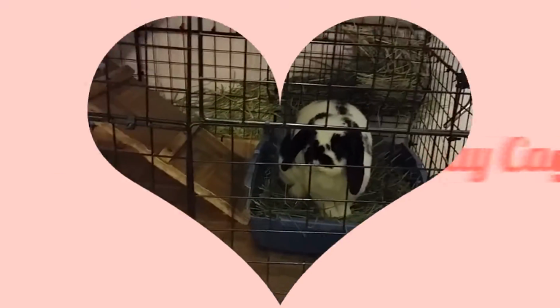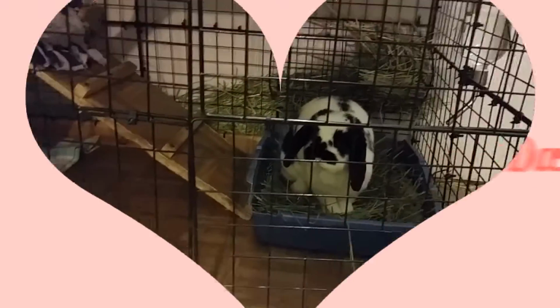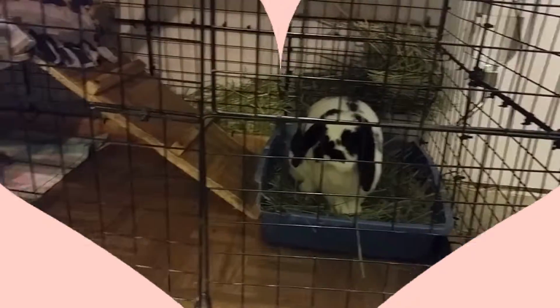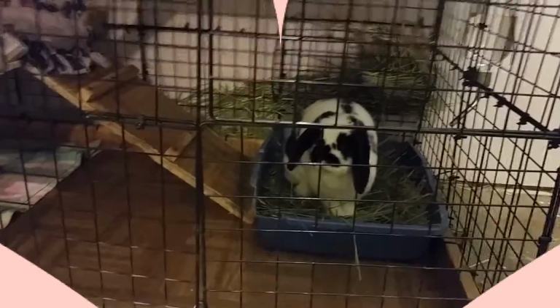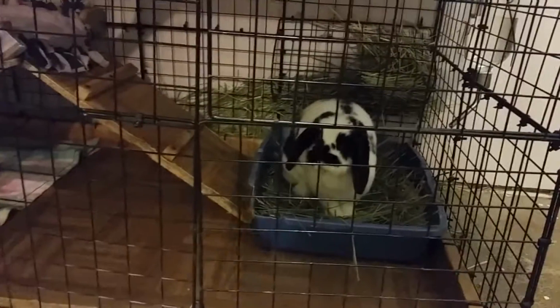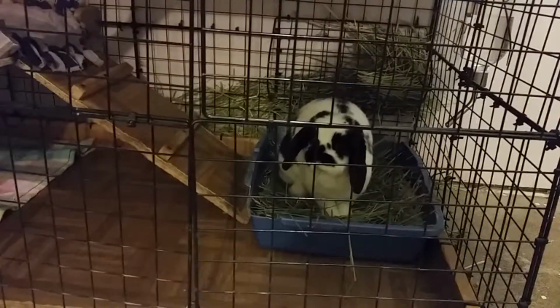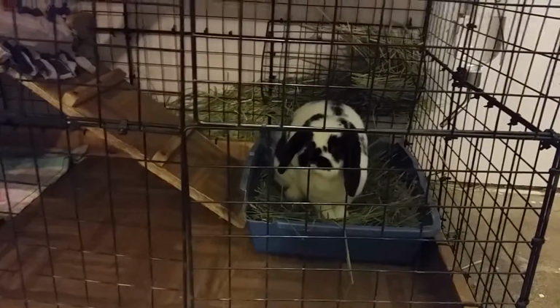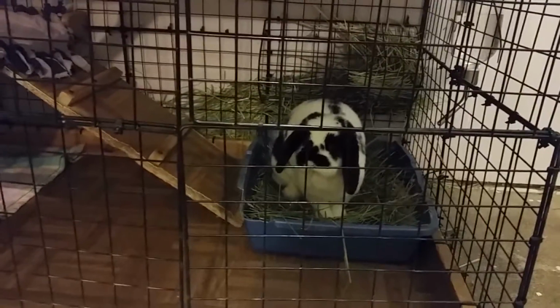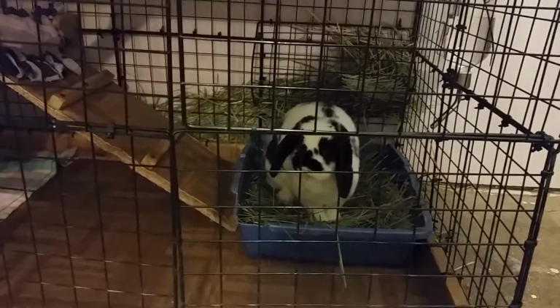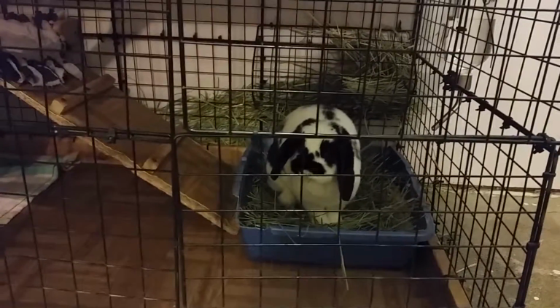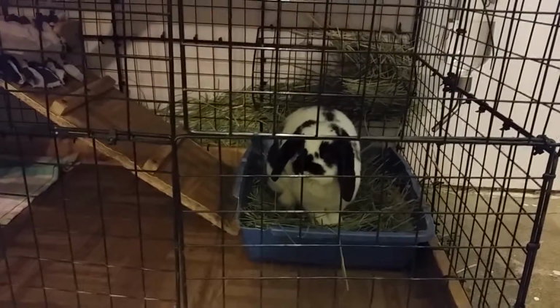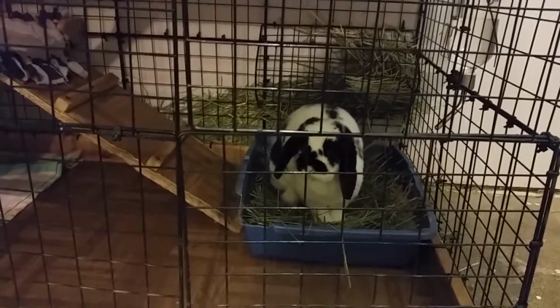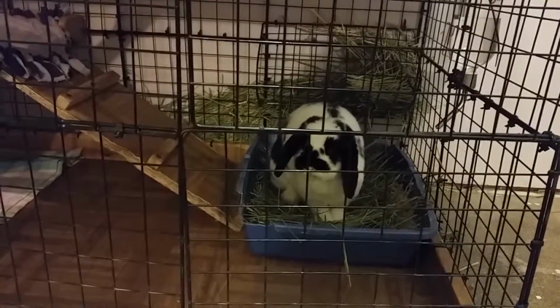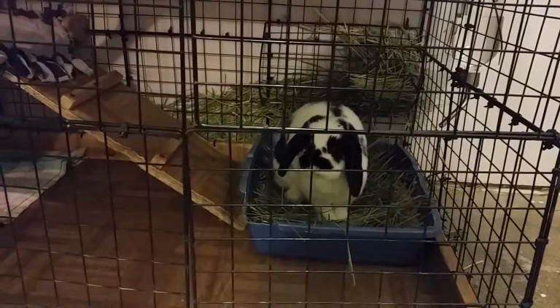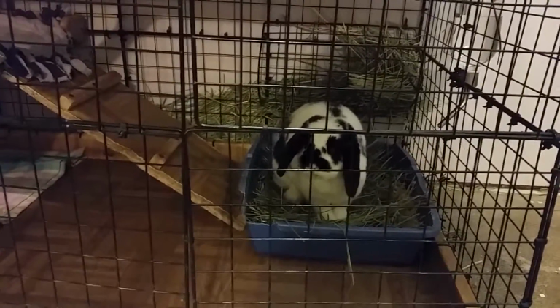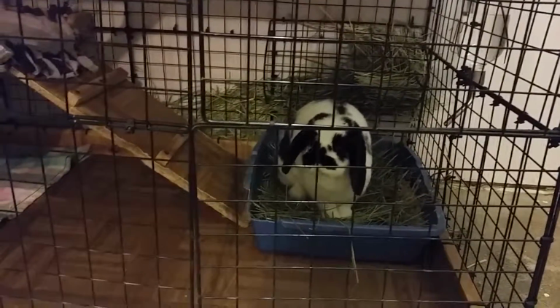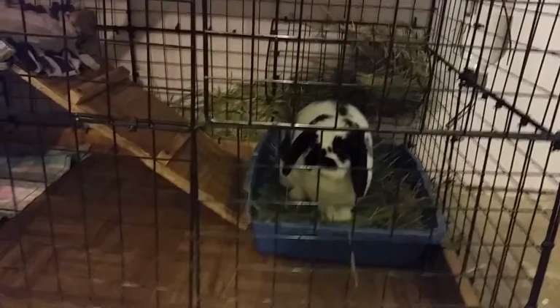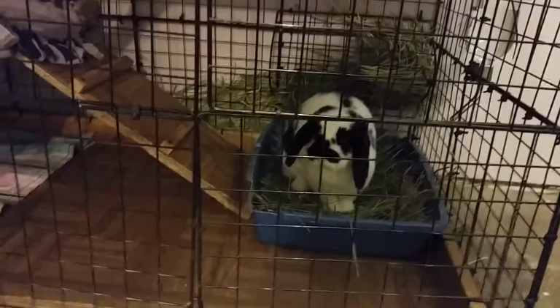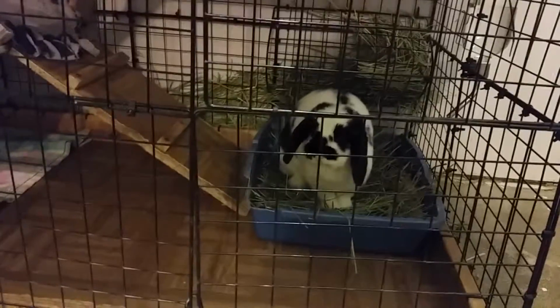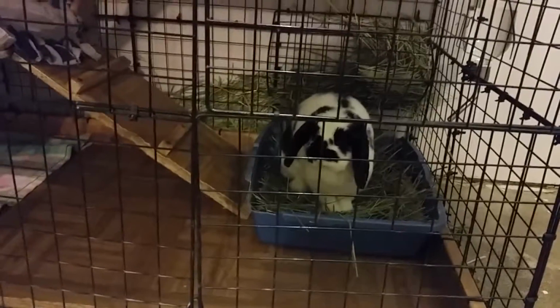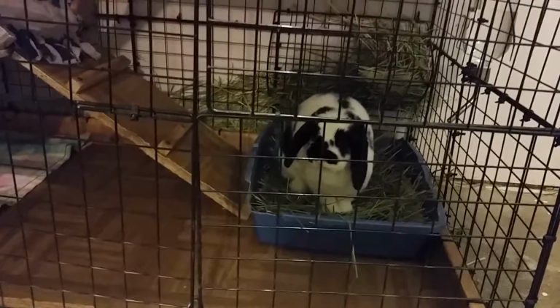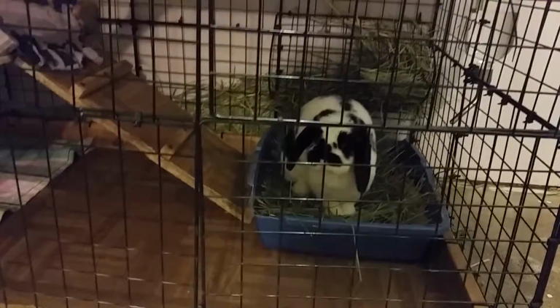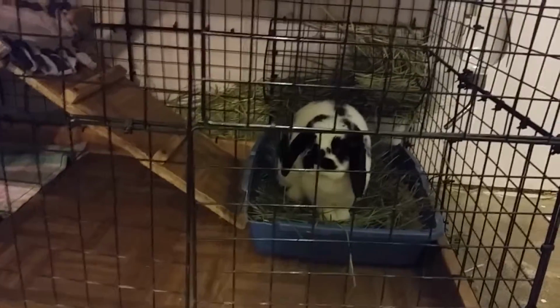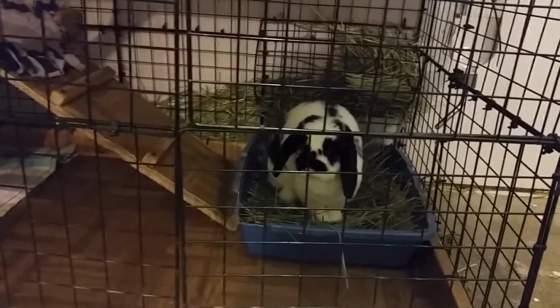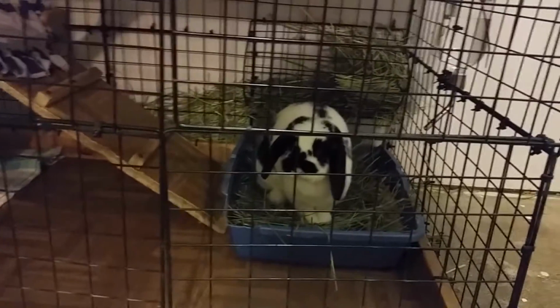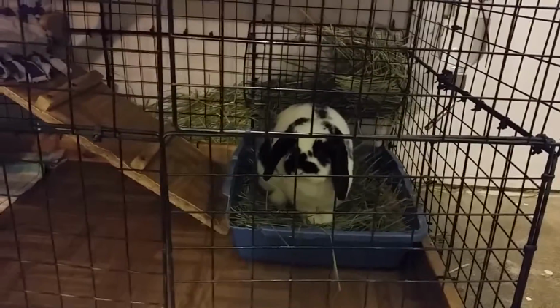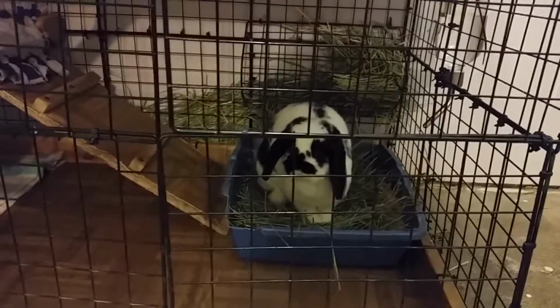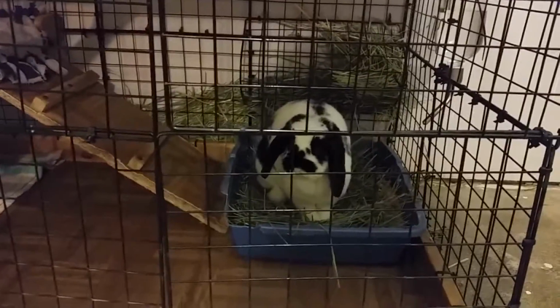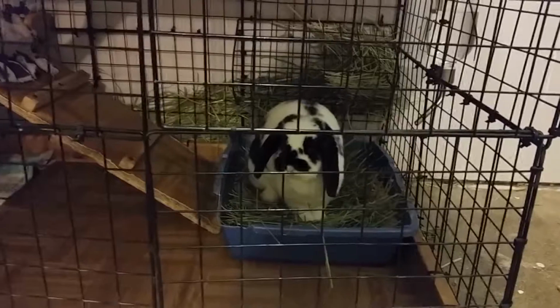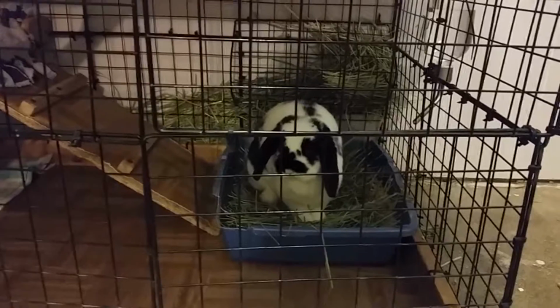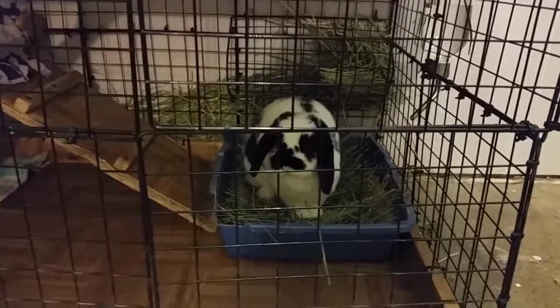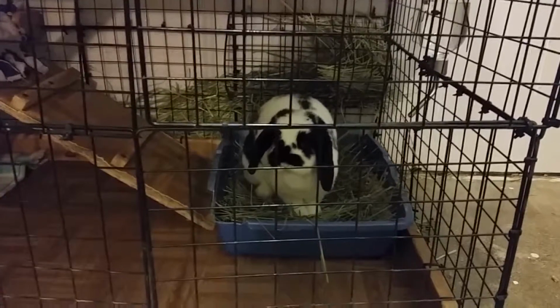Hi guys, this is BunnyLover464 and today I'm doing my Valentine's cage tour.